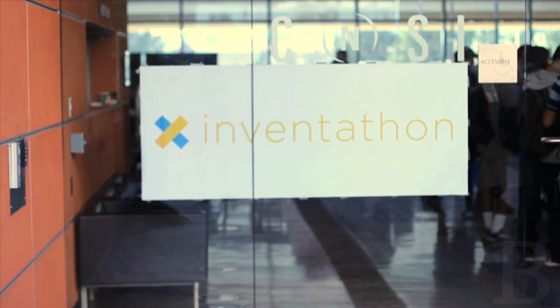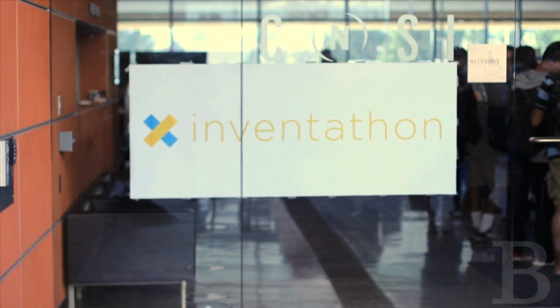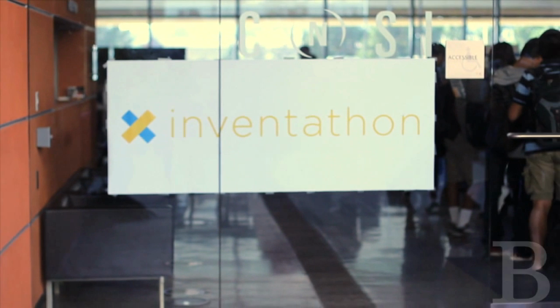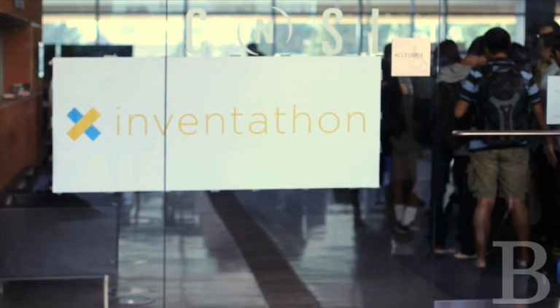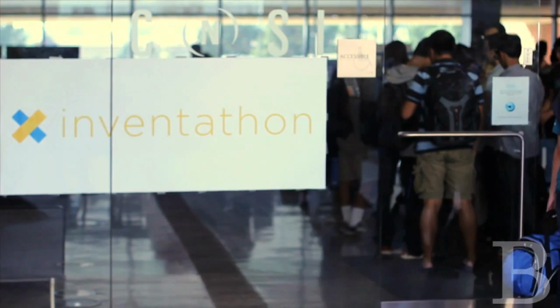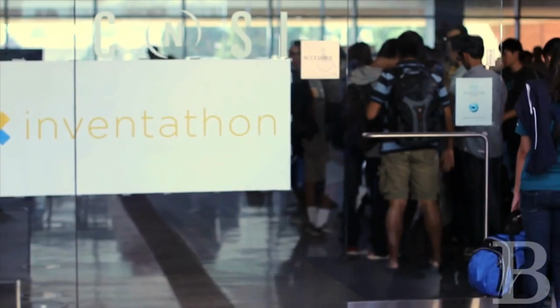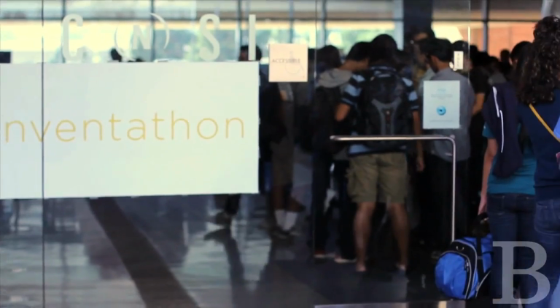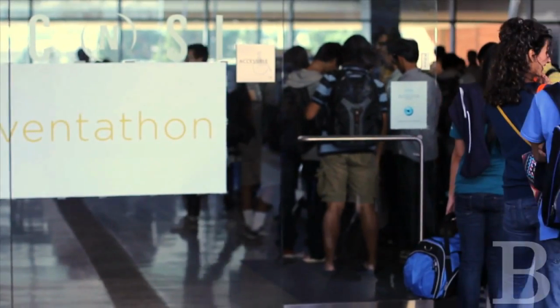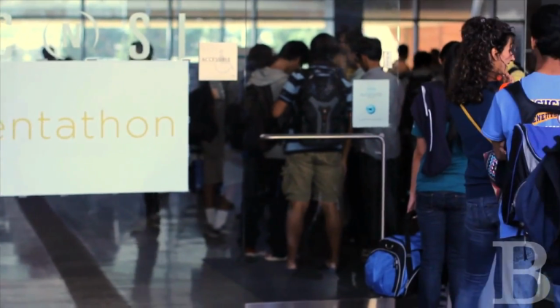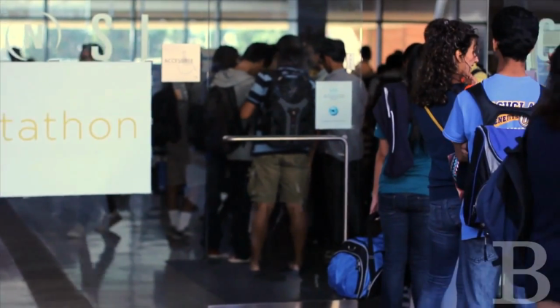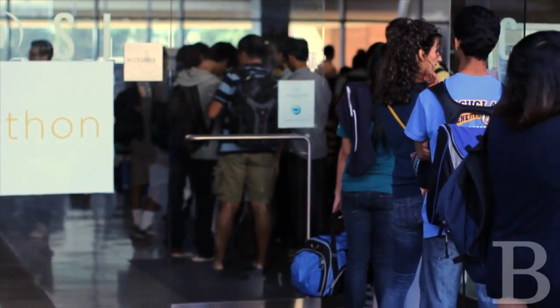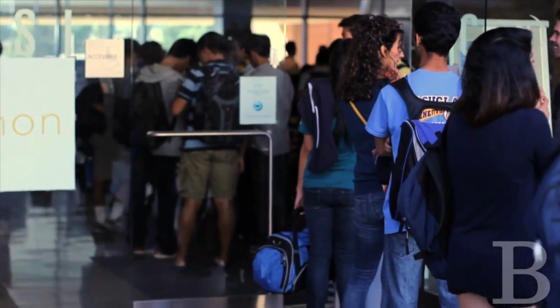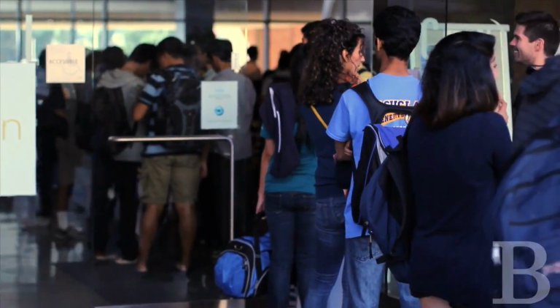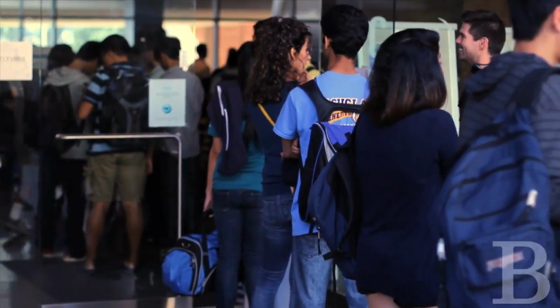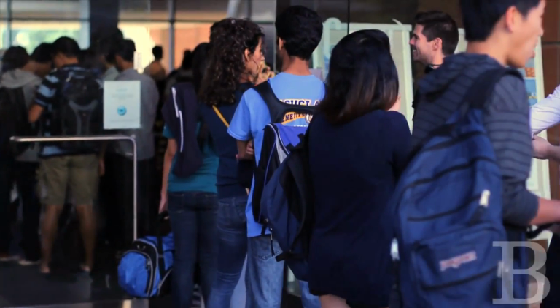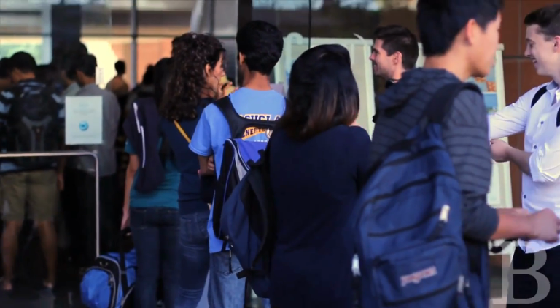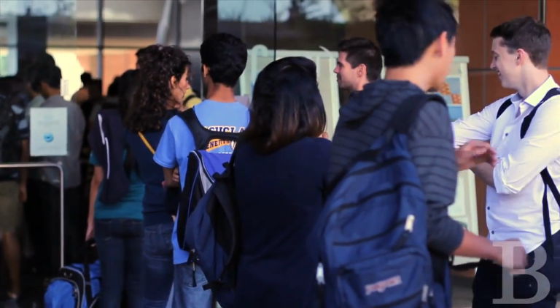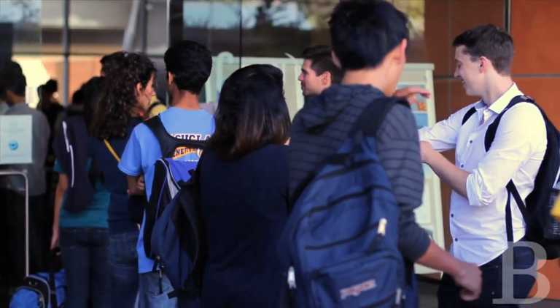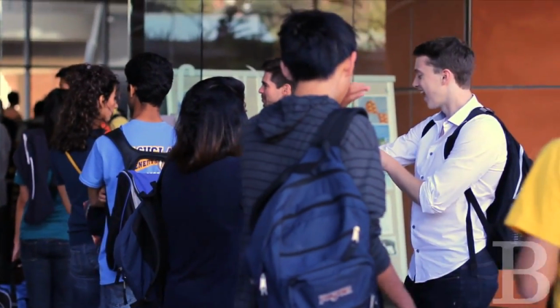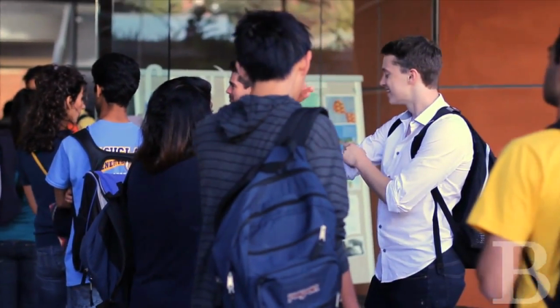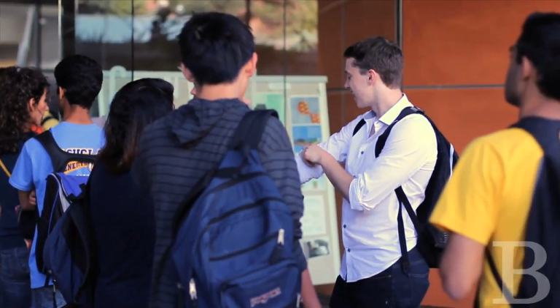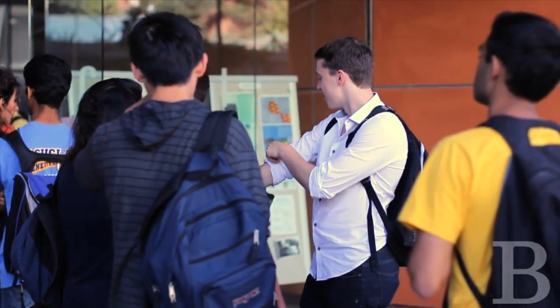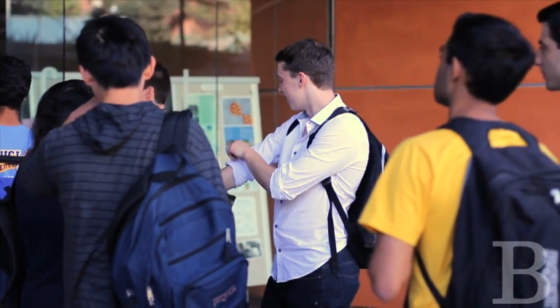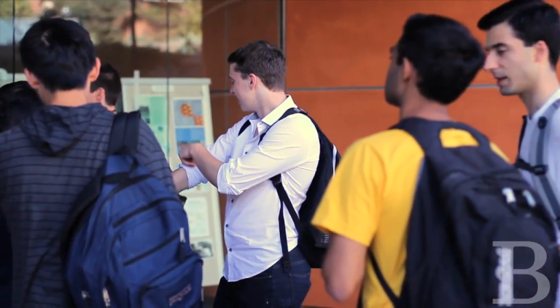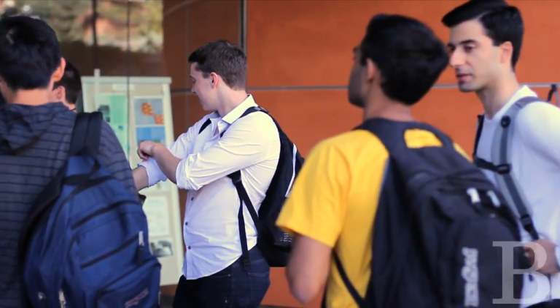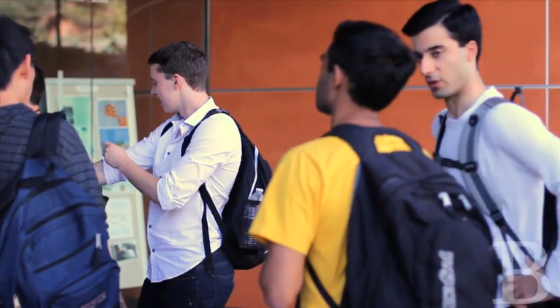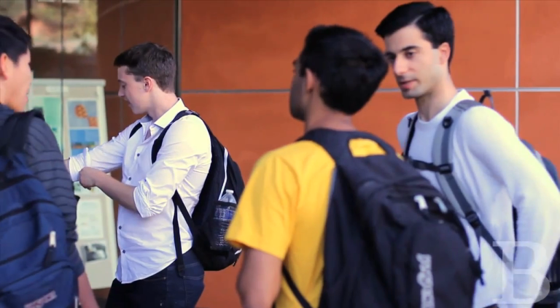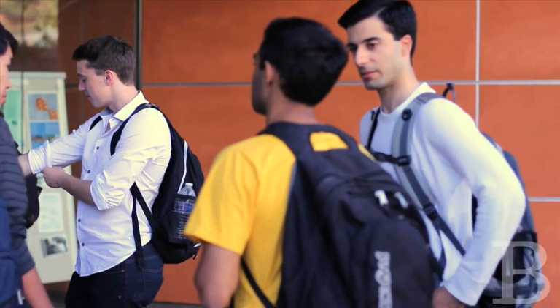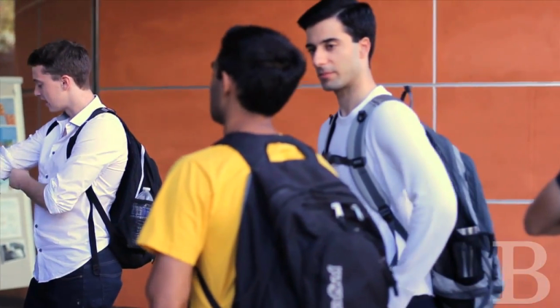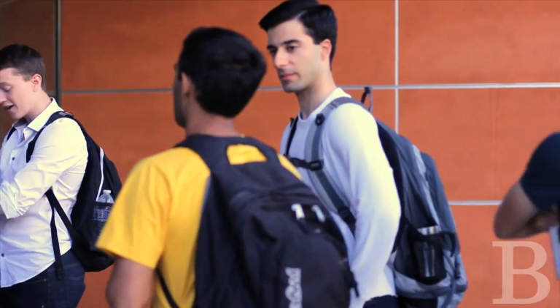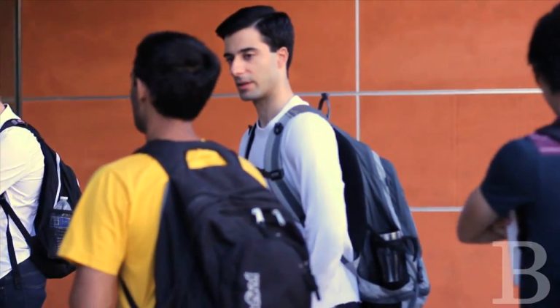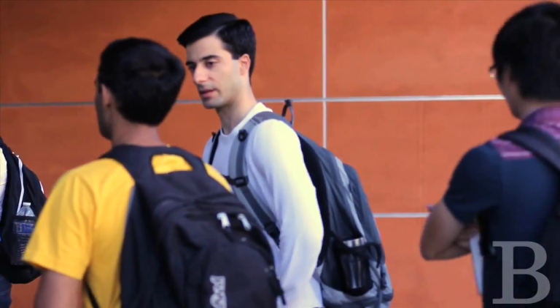This is the UCLA invent-a-thon. It's a hack-a-thon for medical devices and software. They're trying to solve some needs out there in the real world.